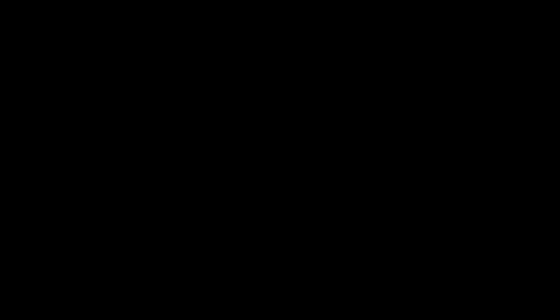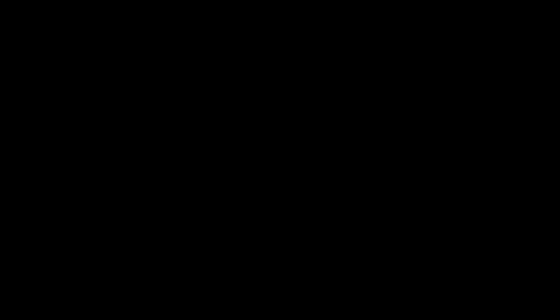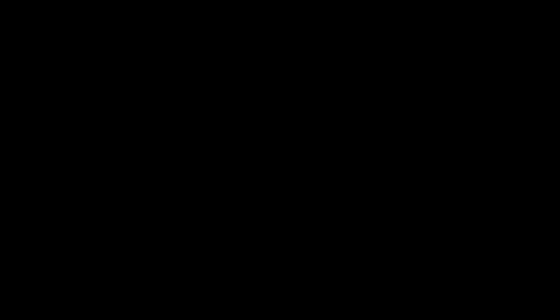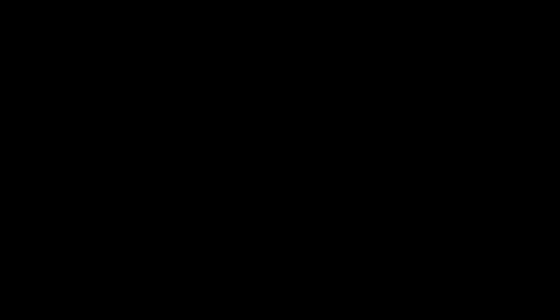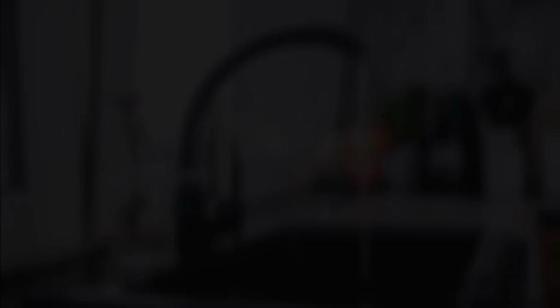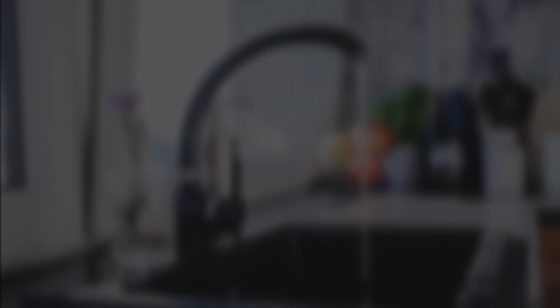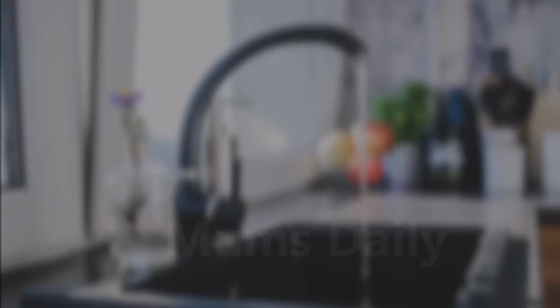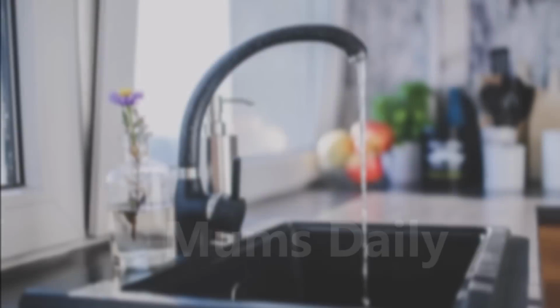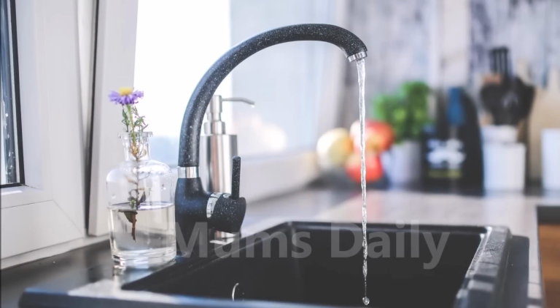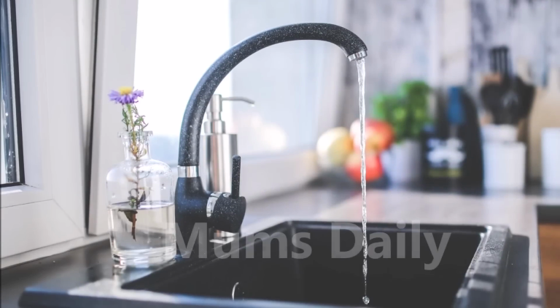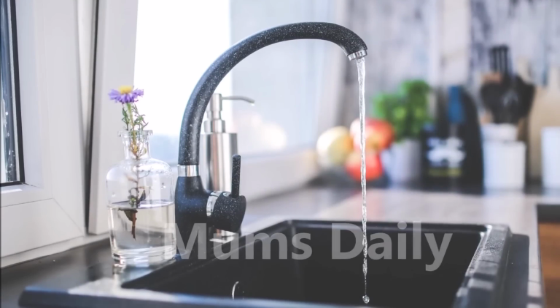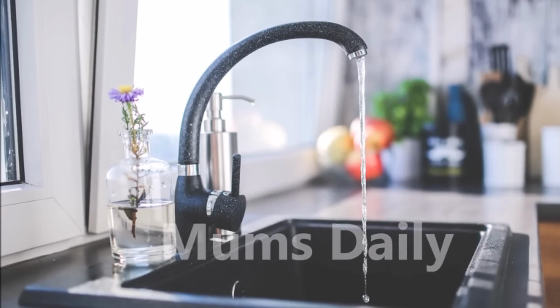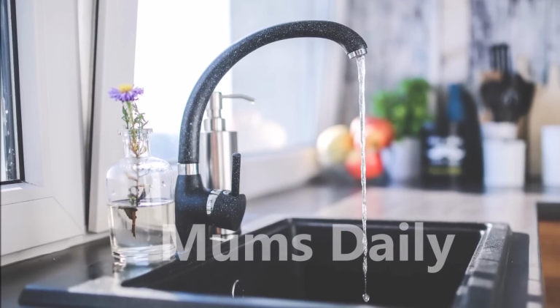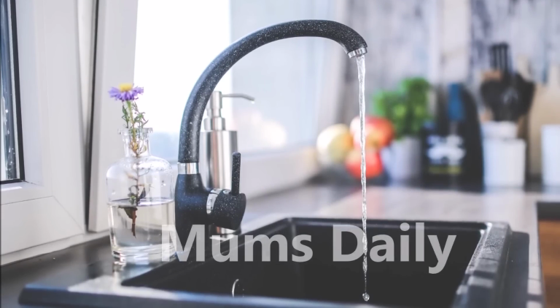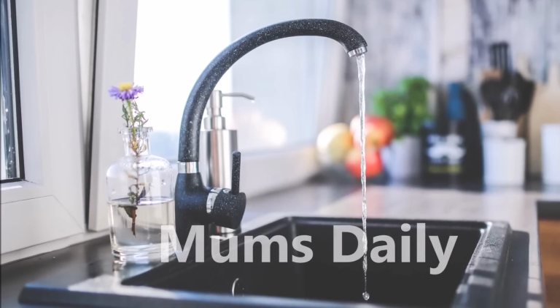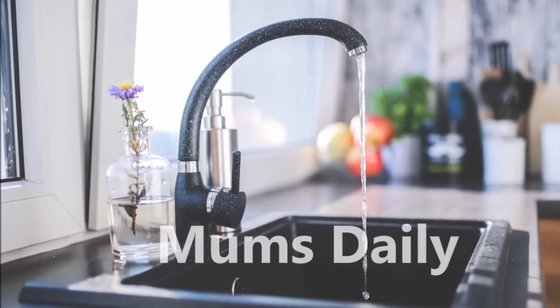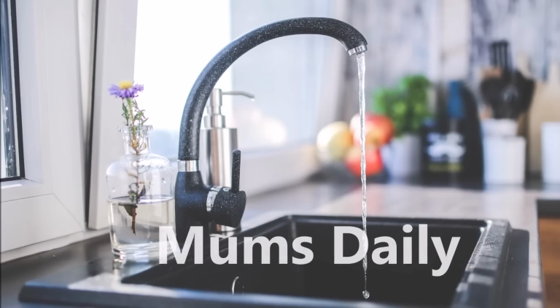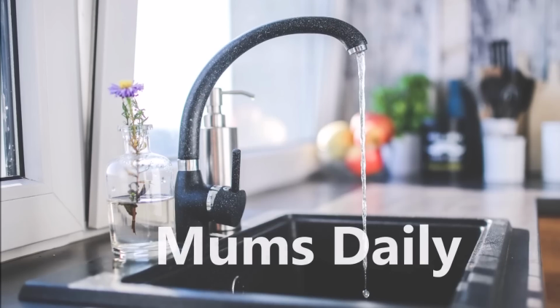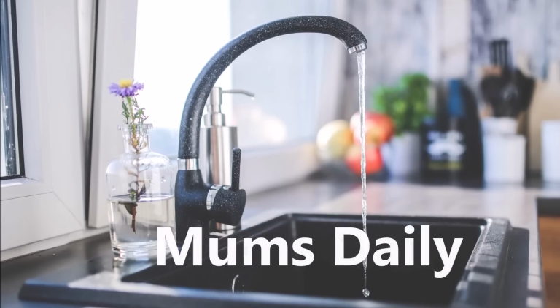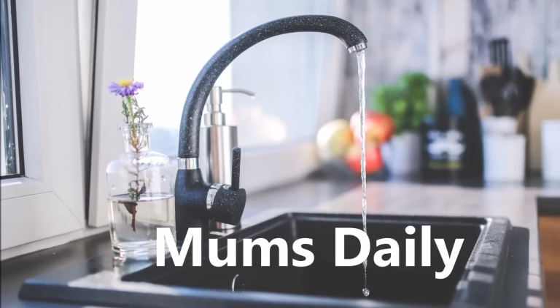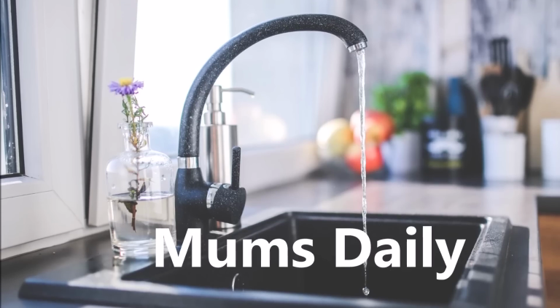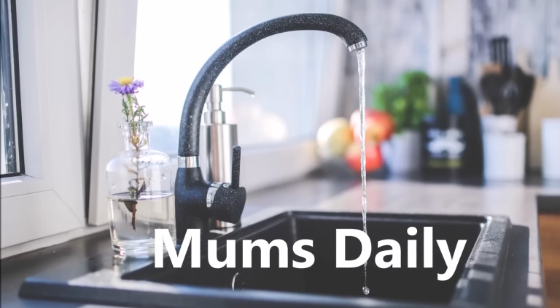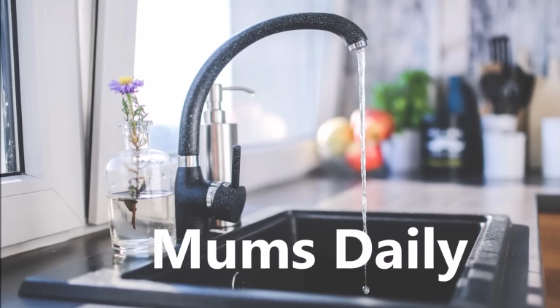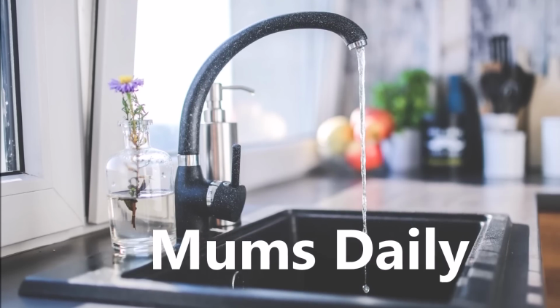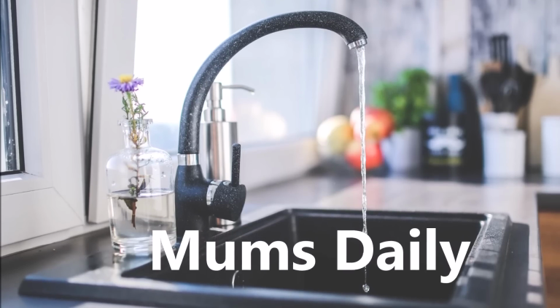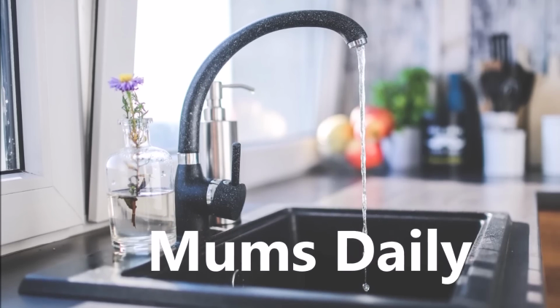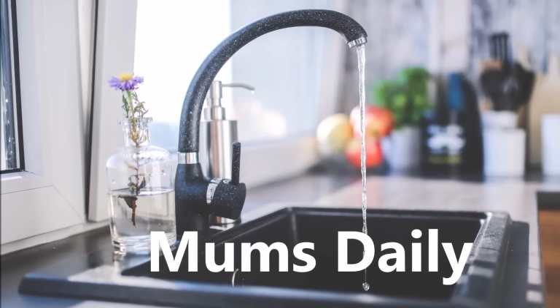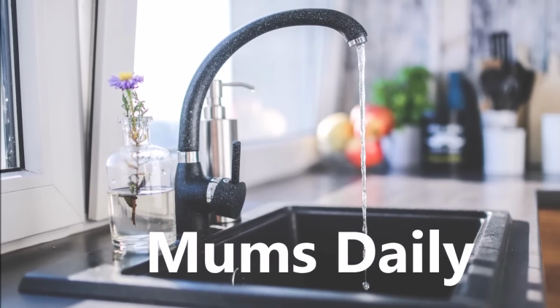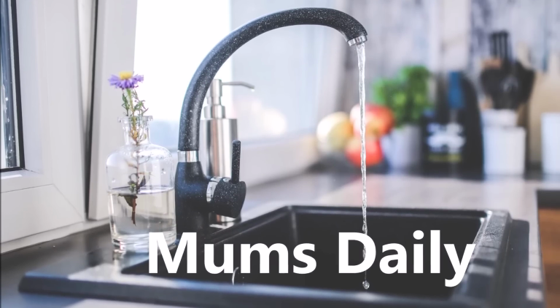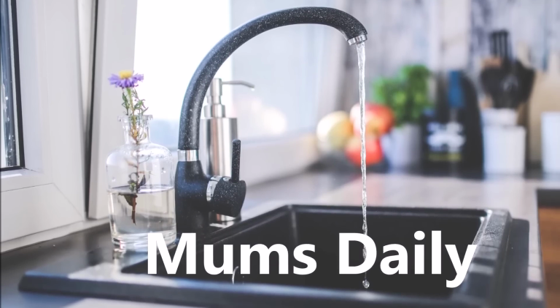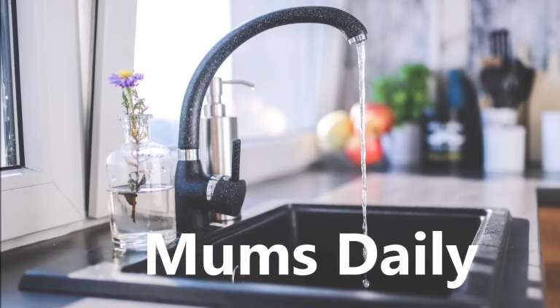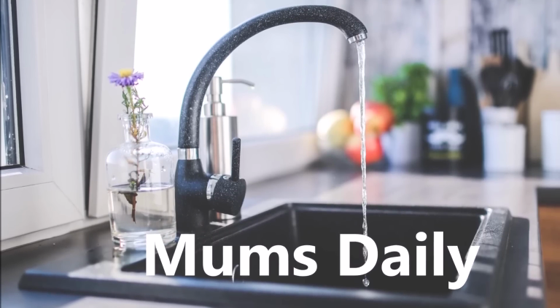Hello friends, welcome back to my channel MumsDaily. I'm going to show you kitchen tips.